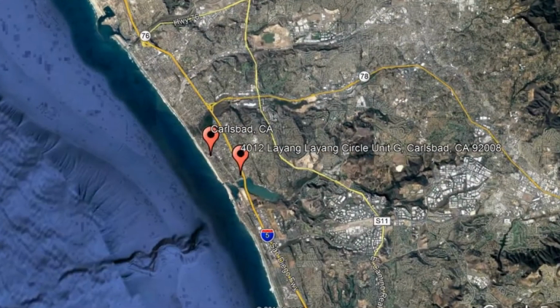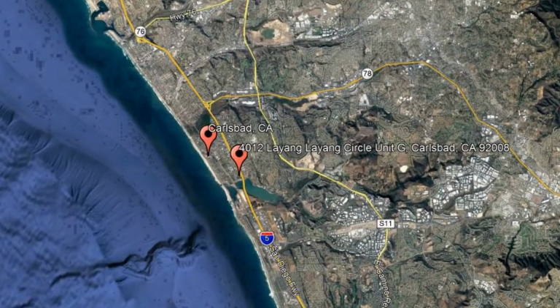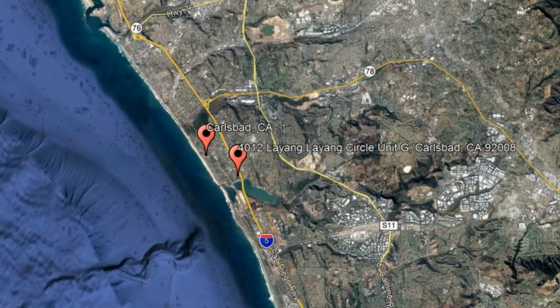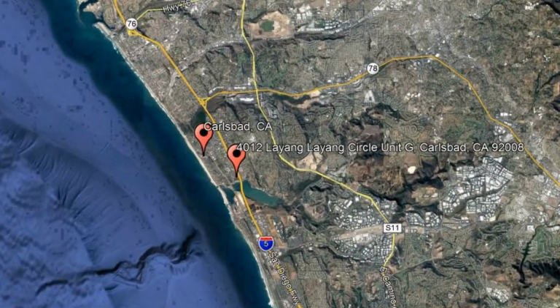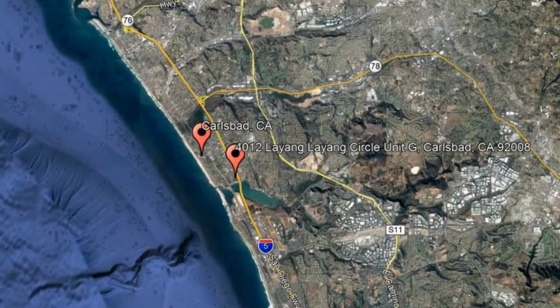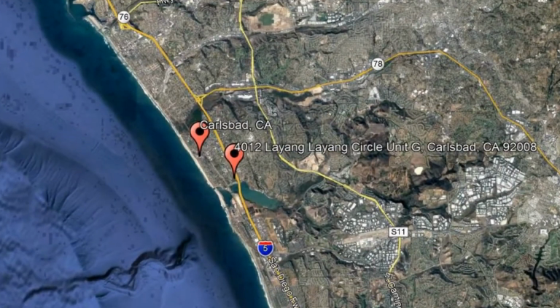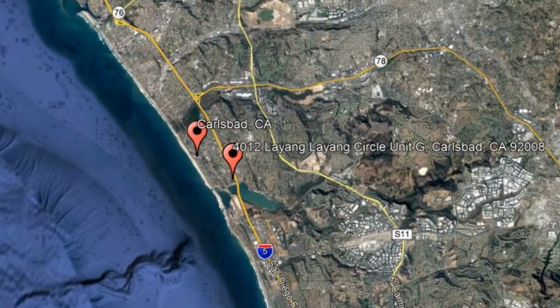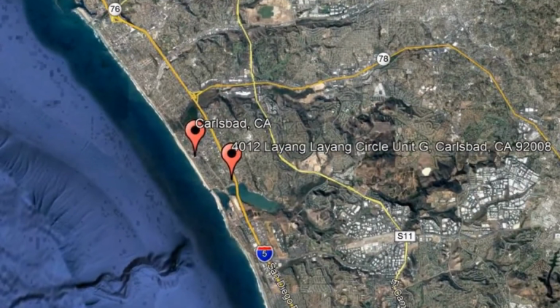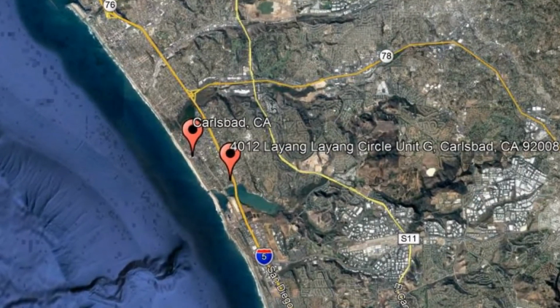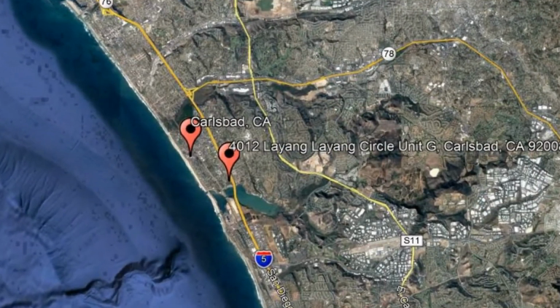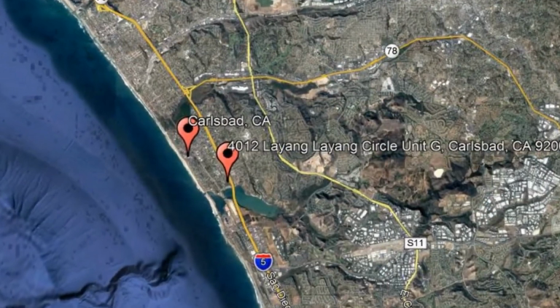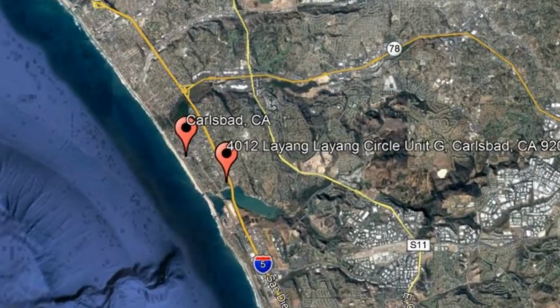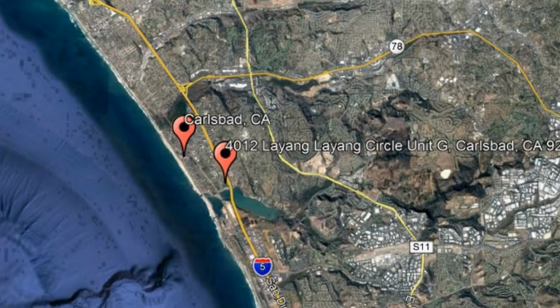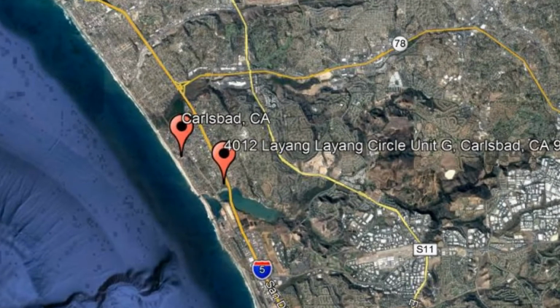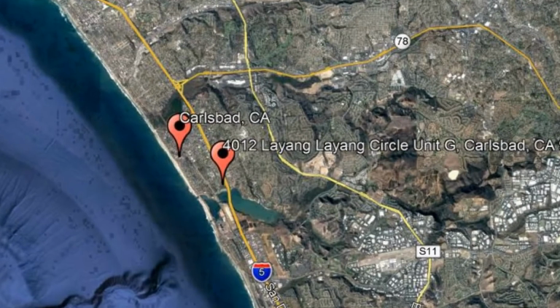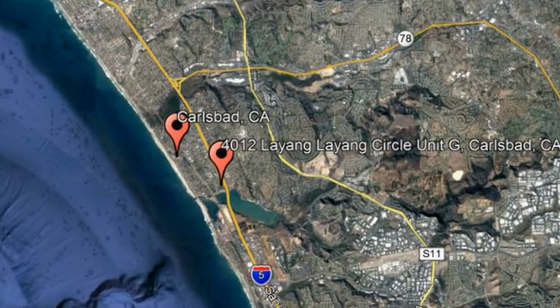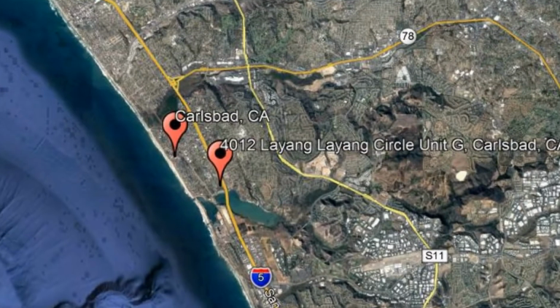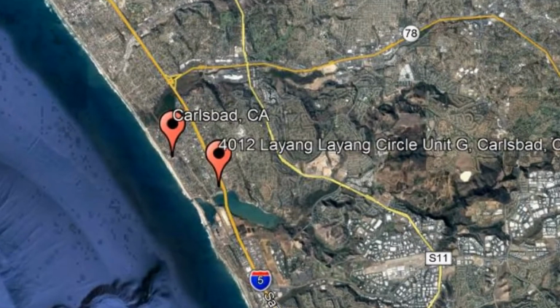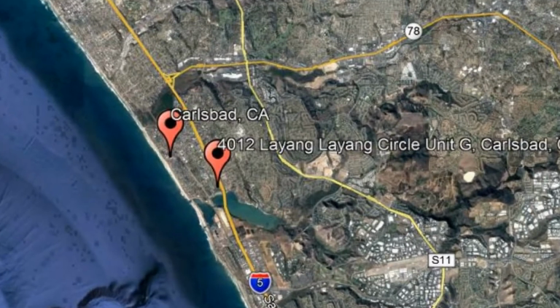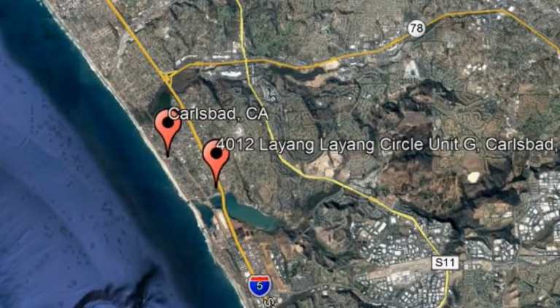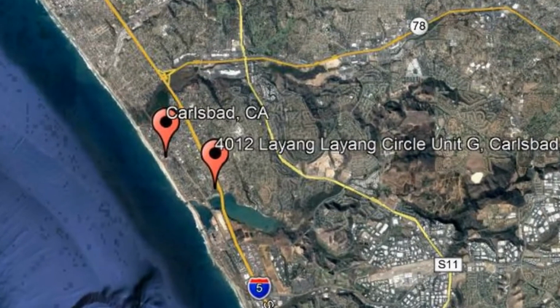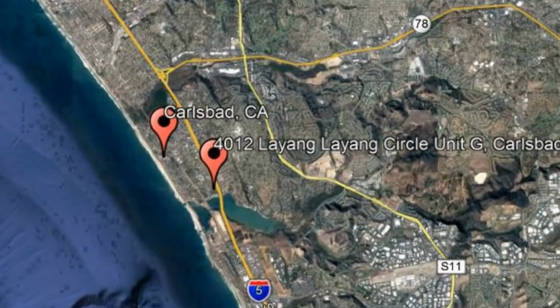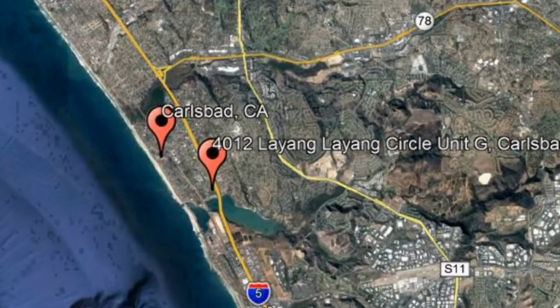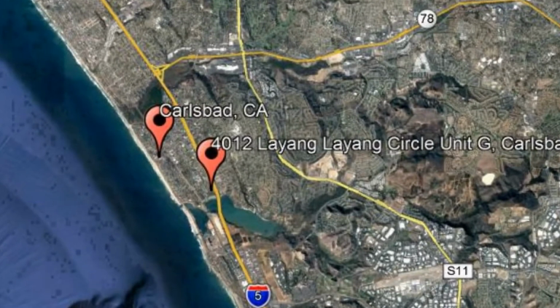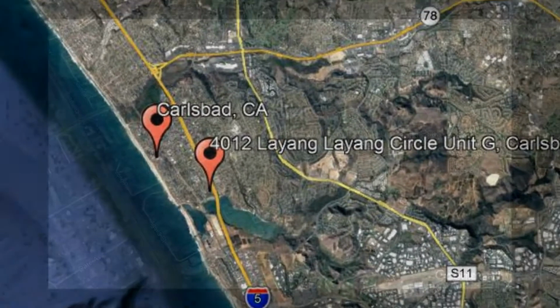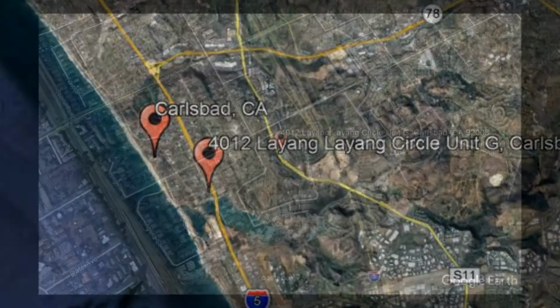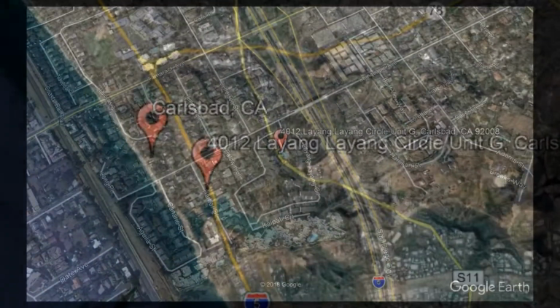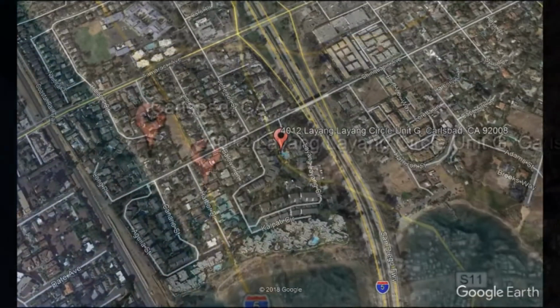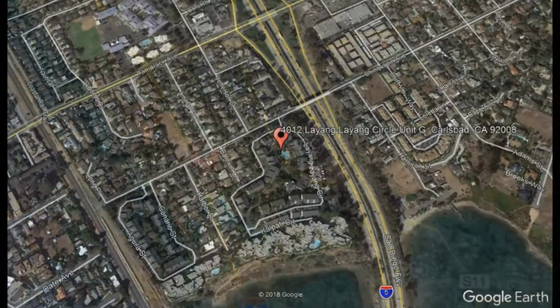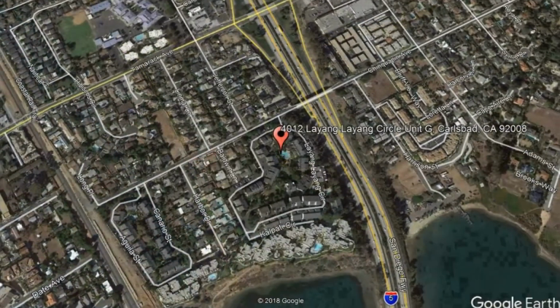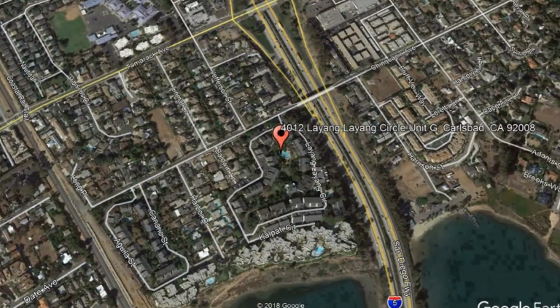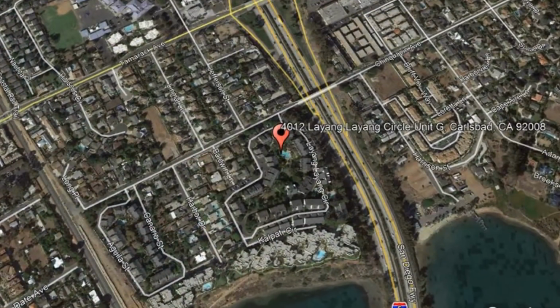4012 Layang Layang Circle Unit G, Carlsbad, California.